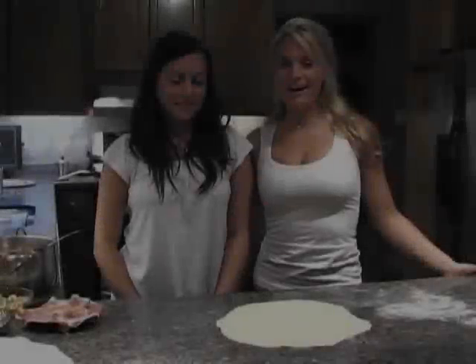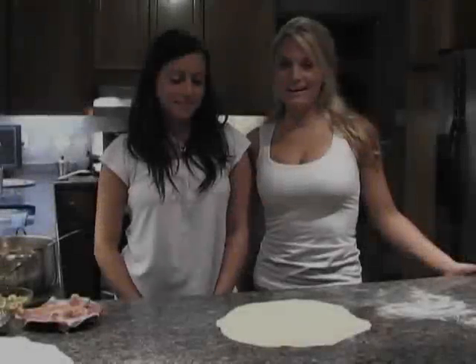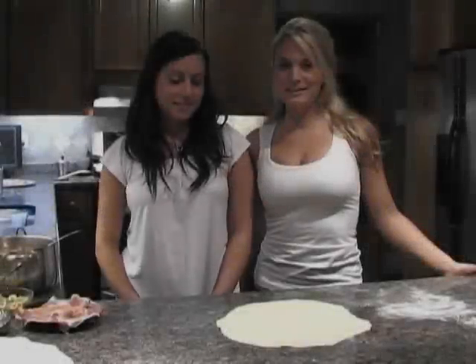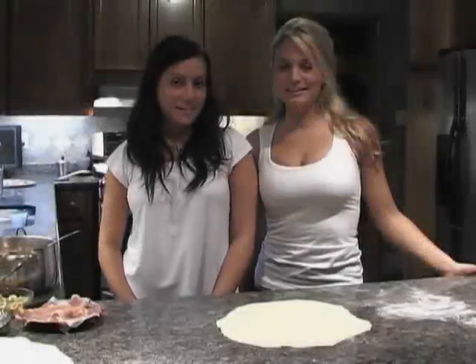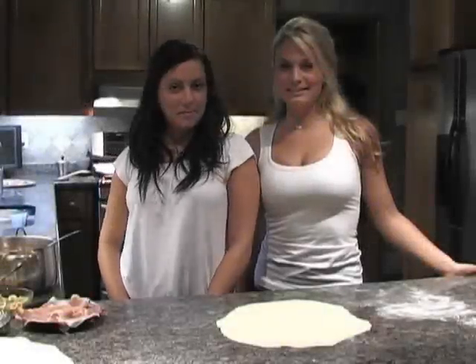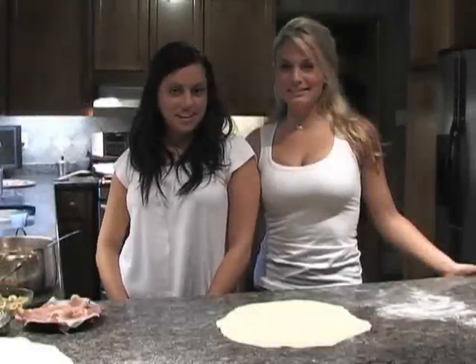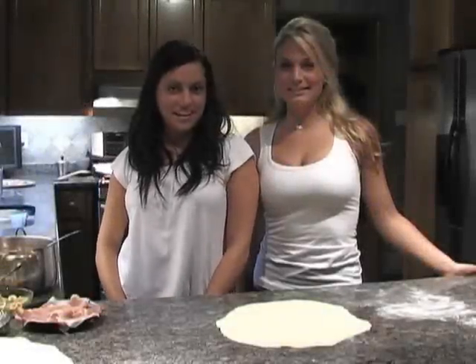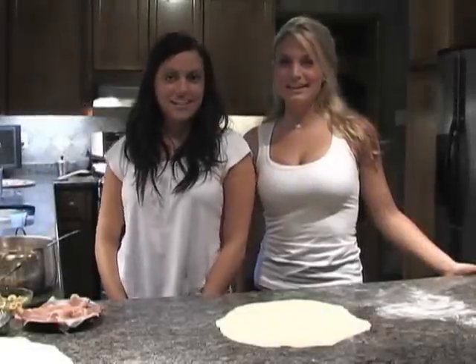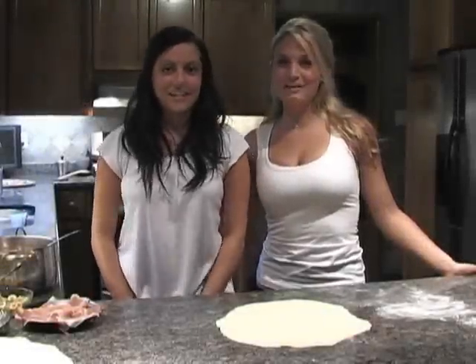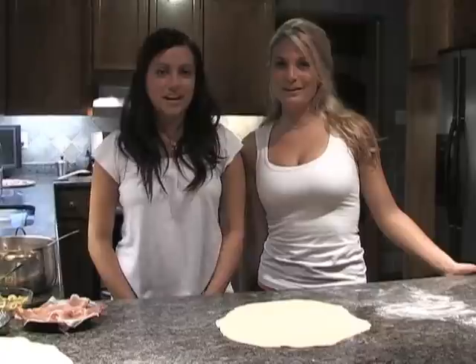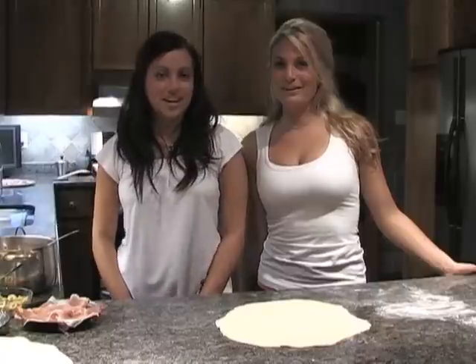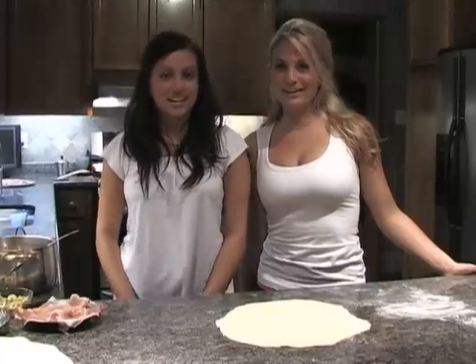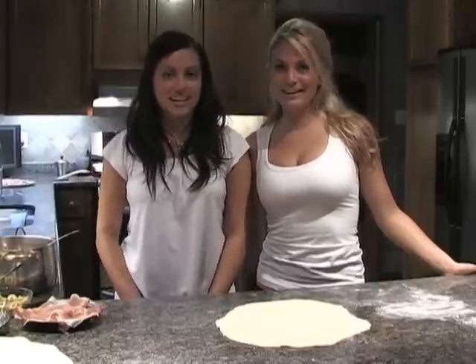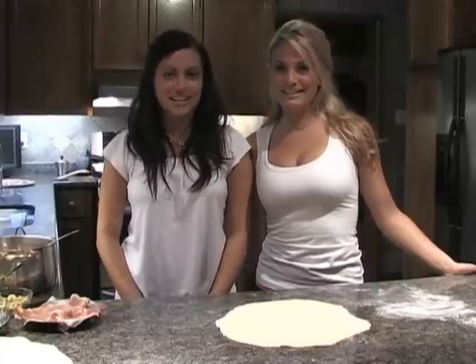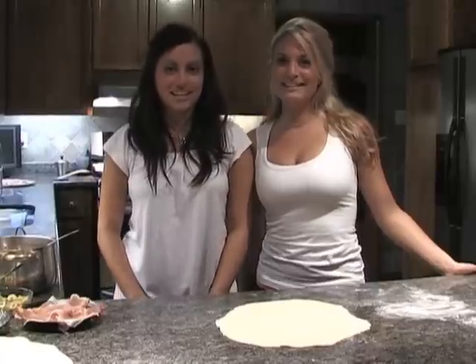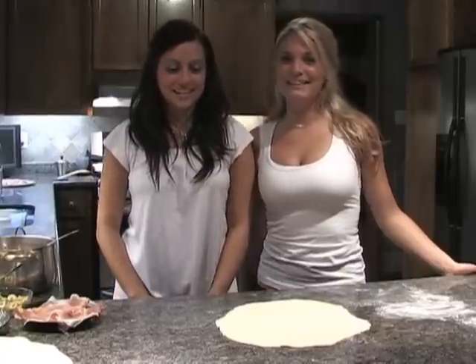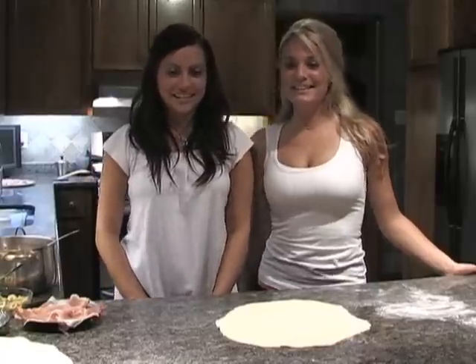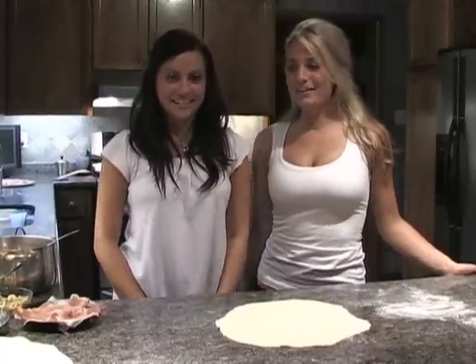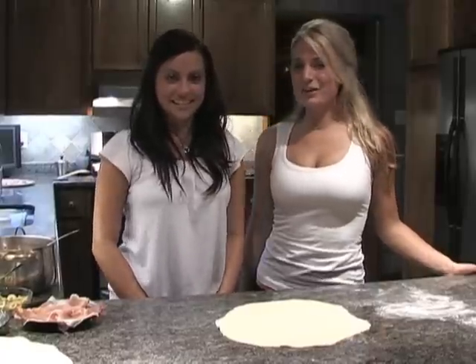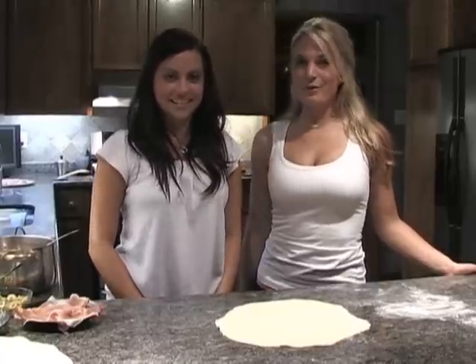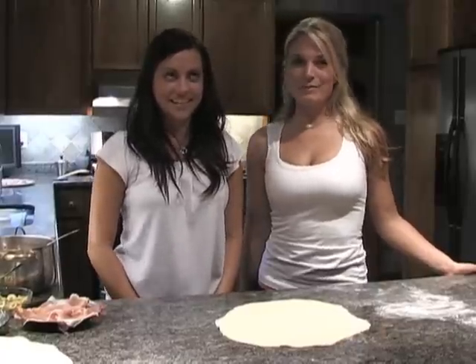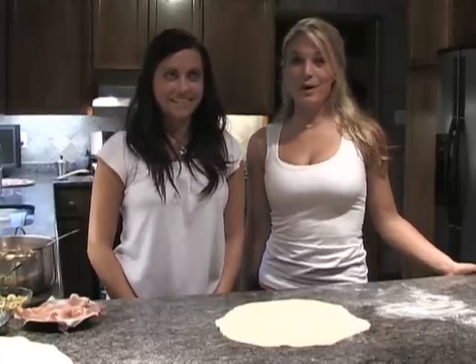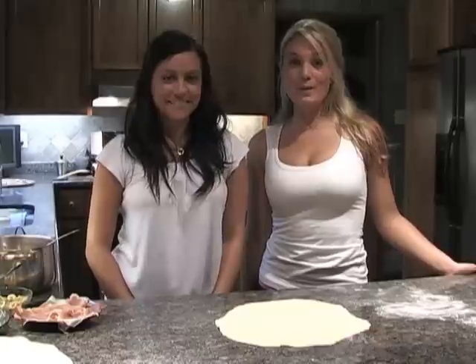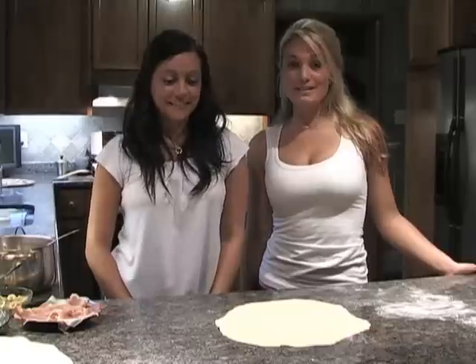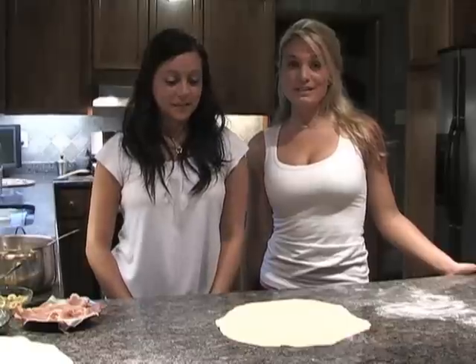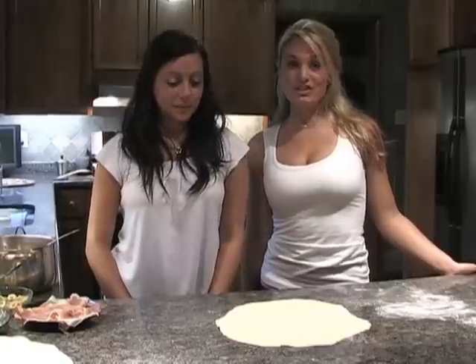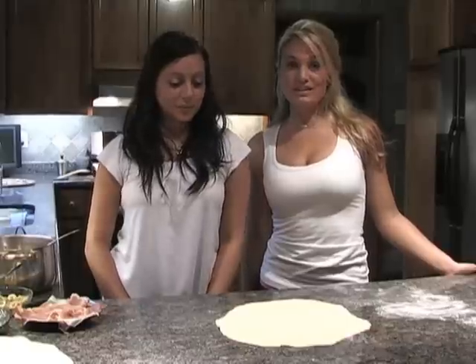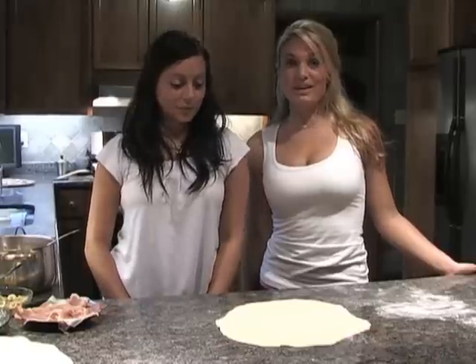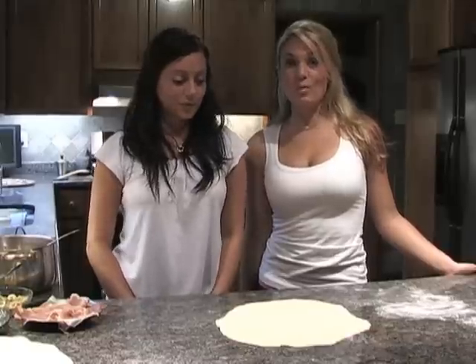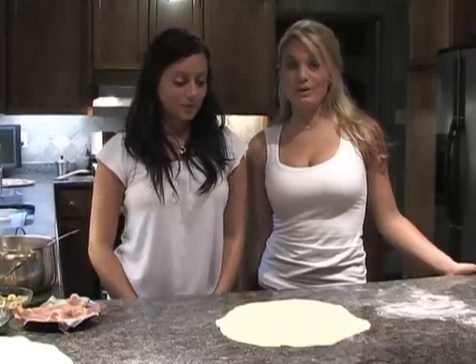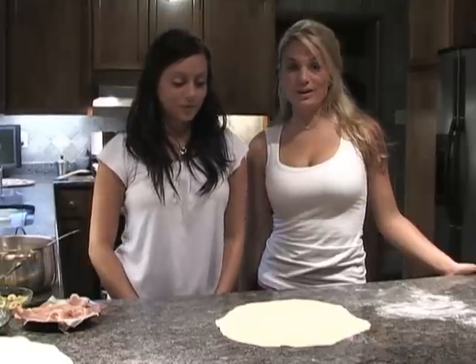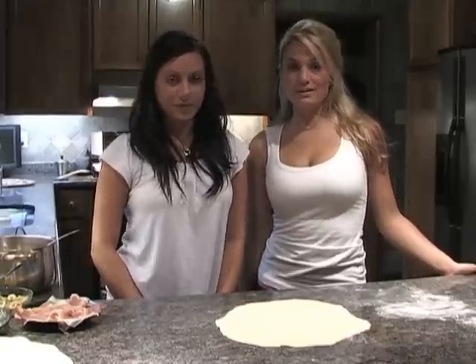Hi, I'm Sydney, and I'm Kristy, and we're The Cooking Cousins. Today on the show we're going to make a homemade Caesar salad dressing and homemade croutons.